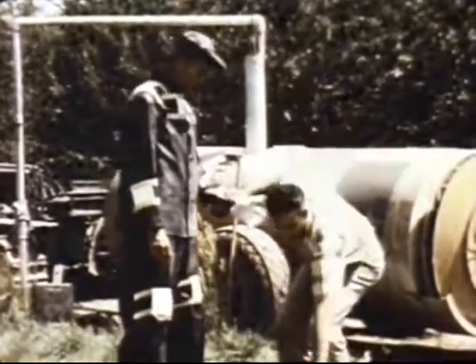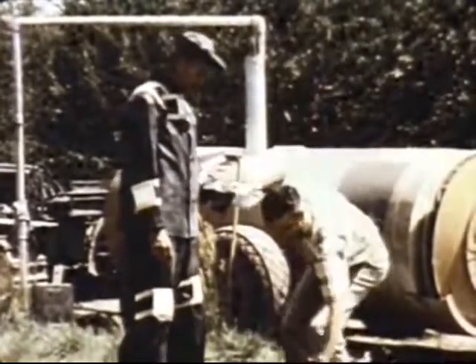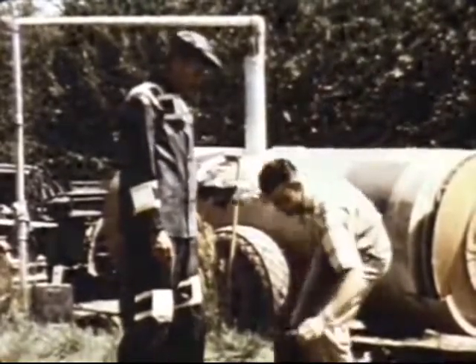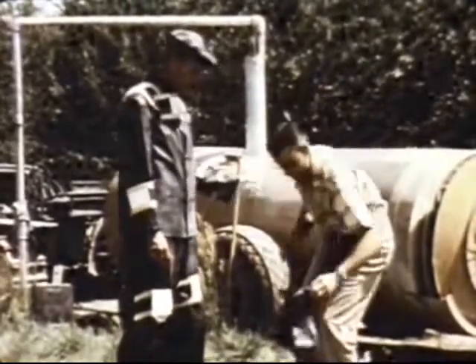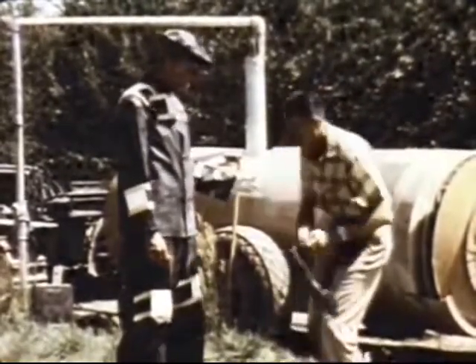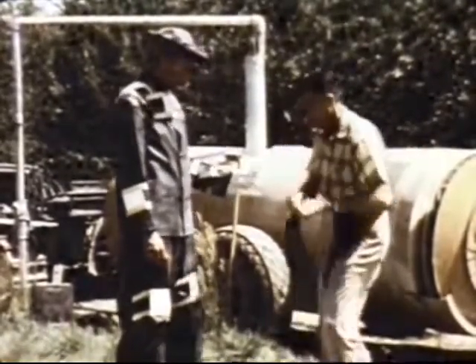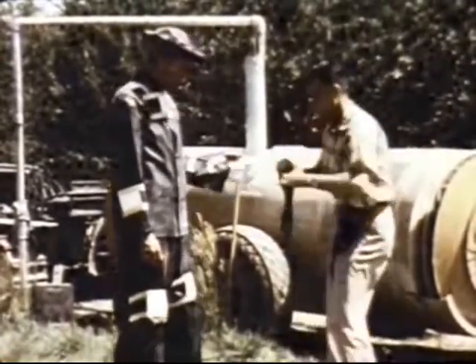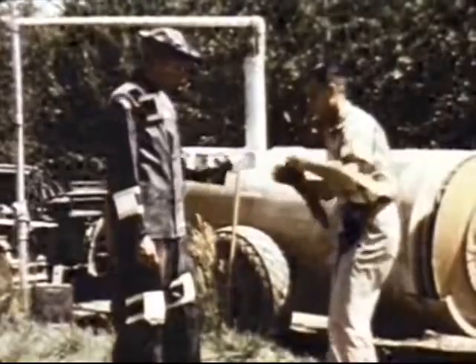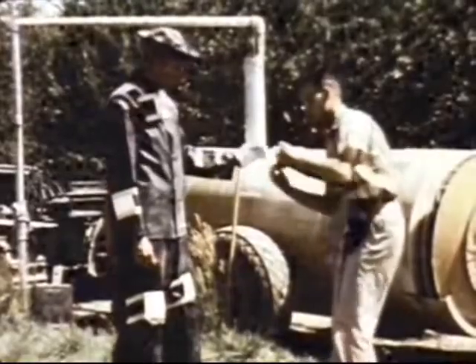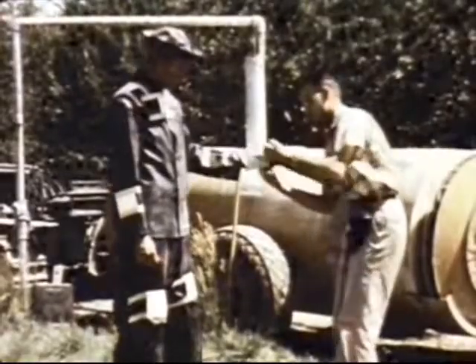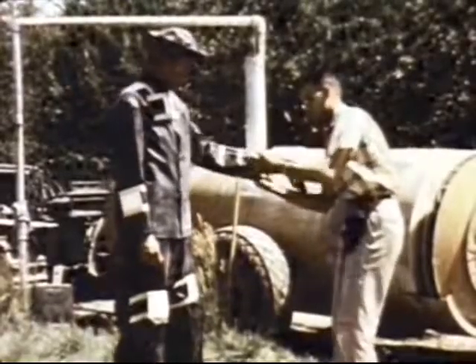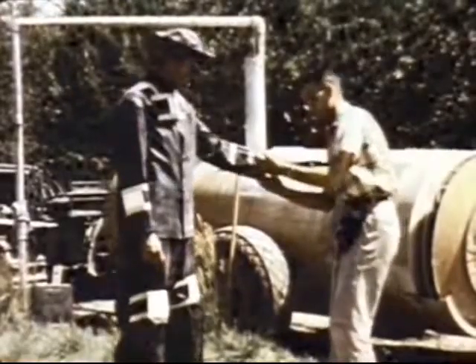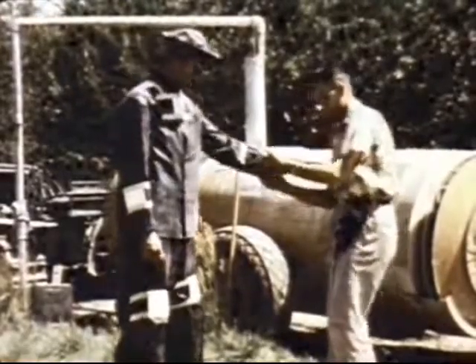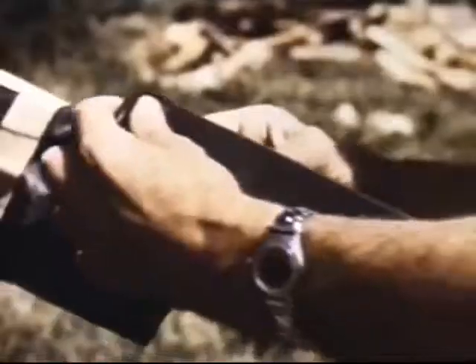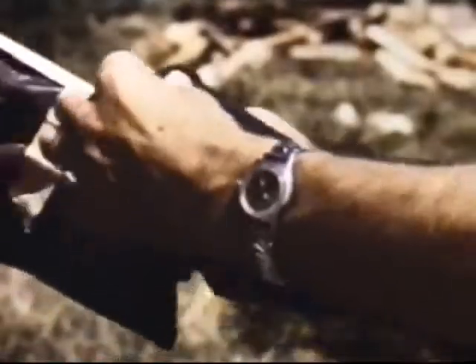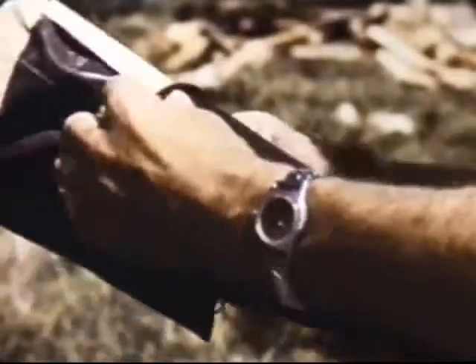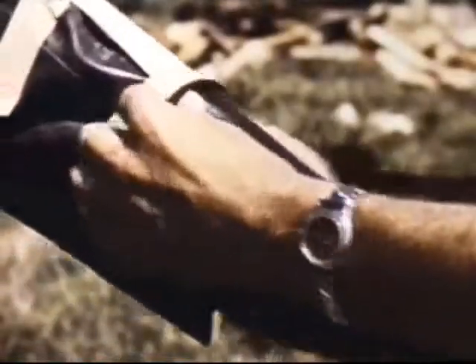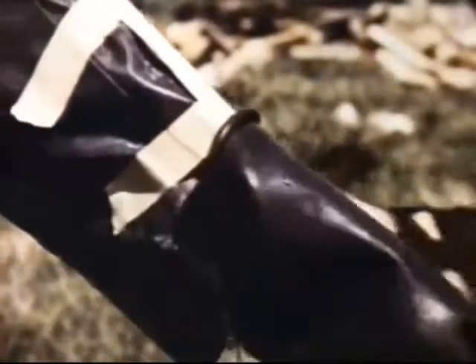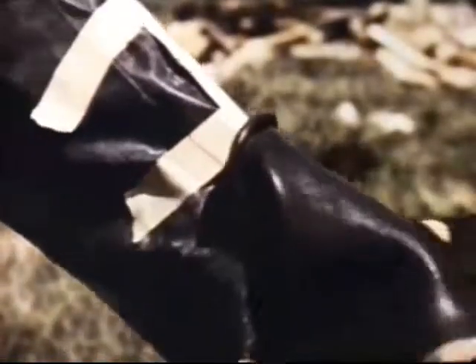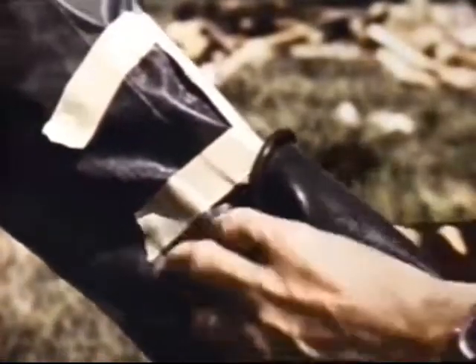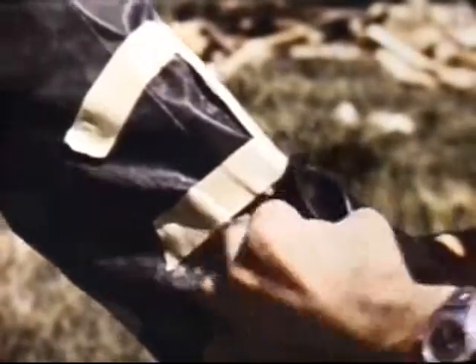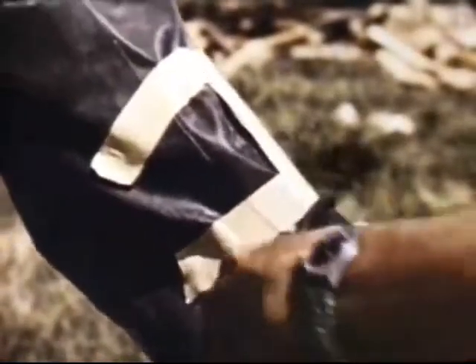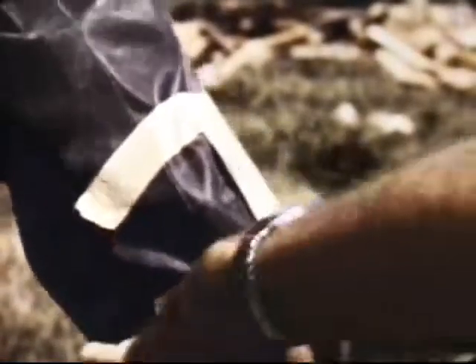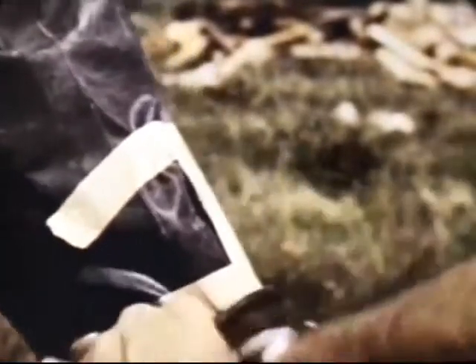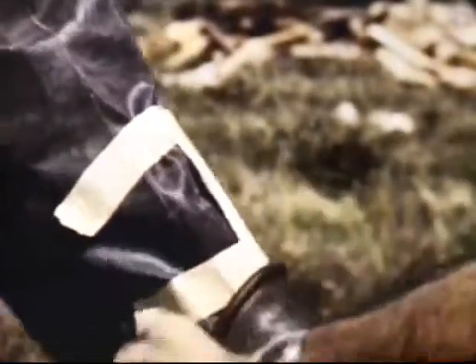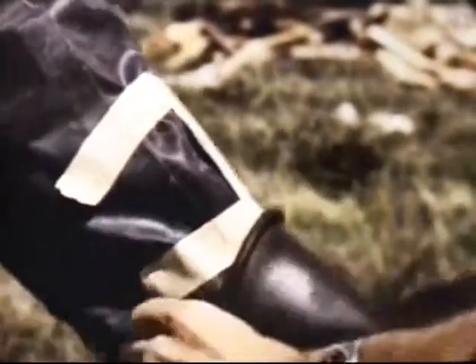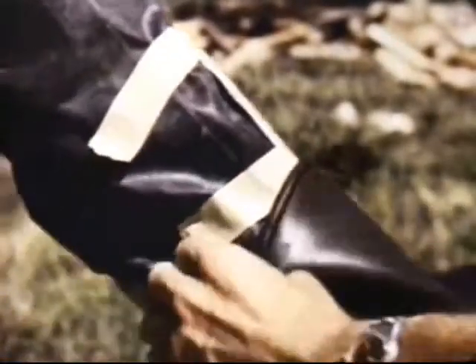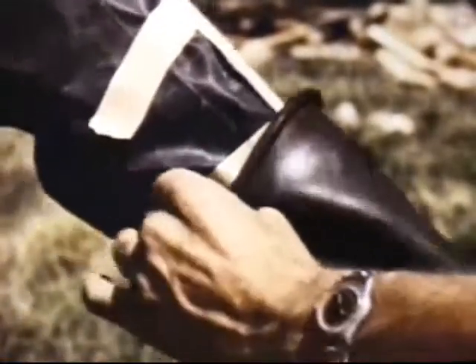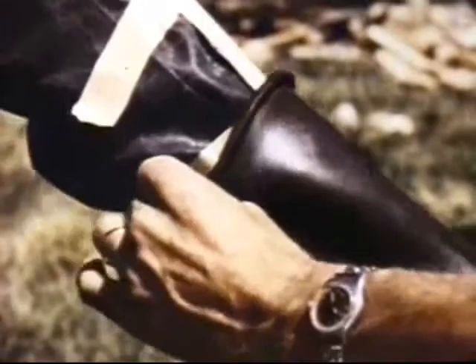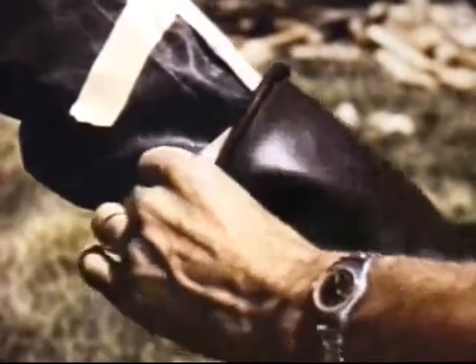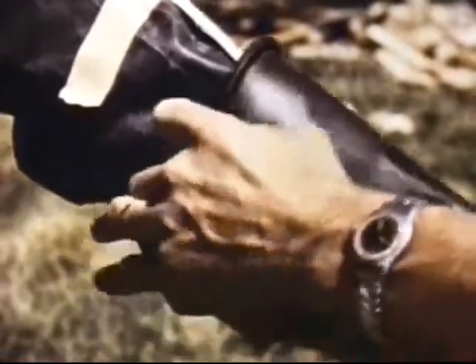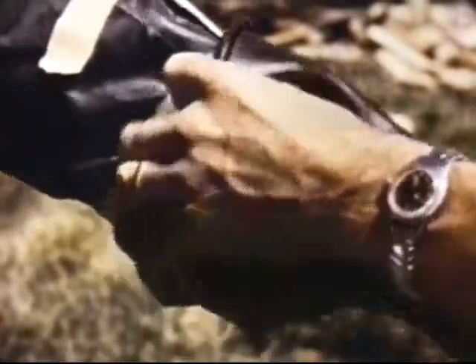Cotton gloves, worn underneath protective rubber gloves, are used to collect samples of any poisonous material that would actually reach the skin.